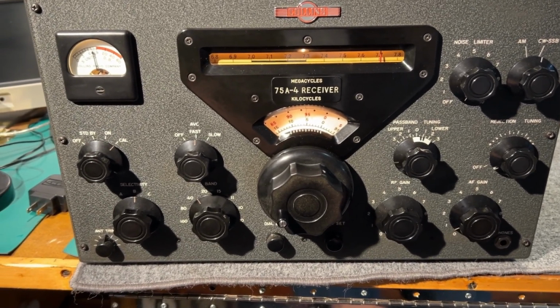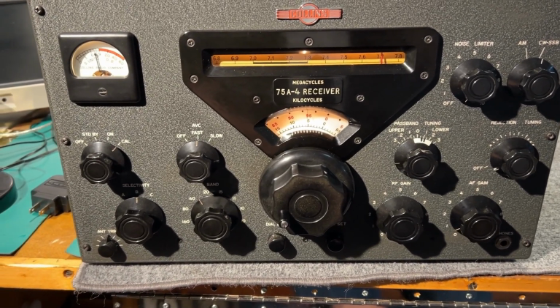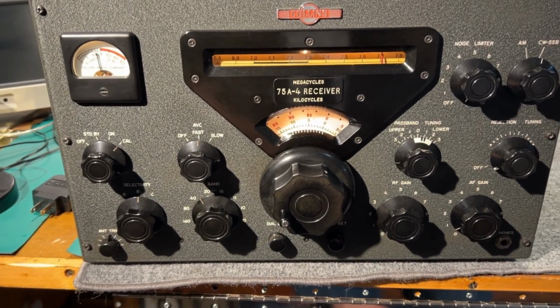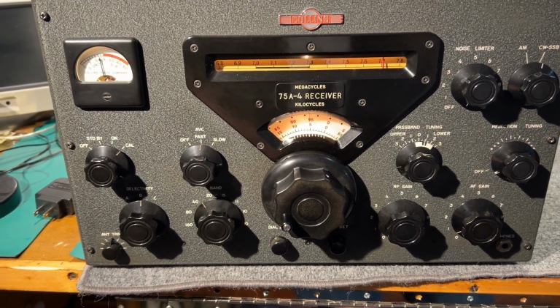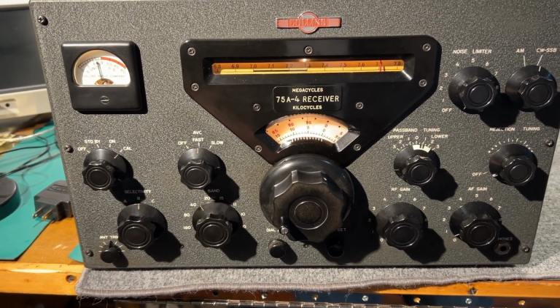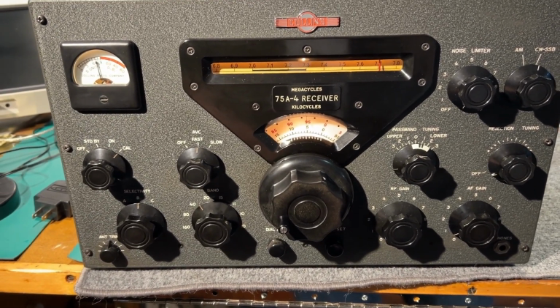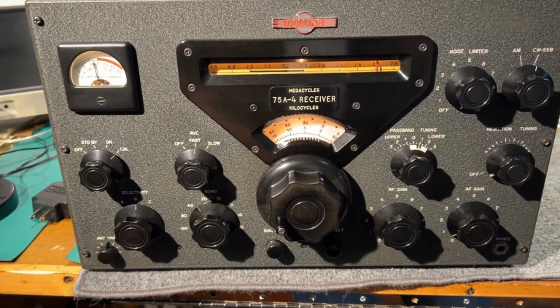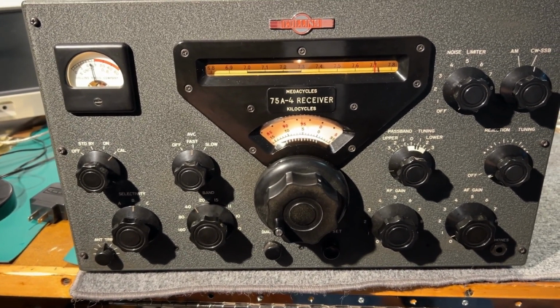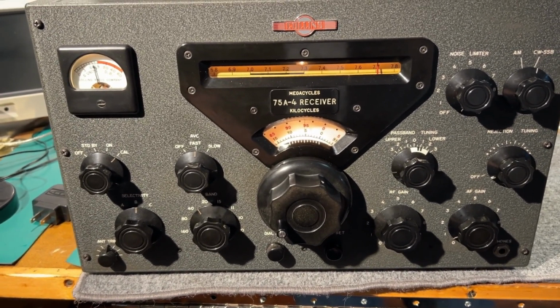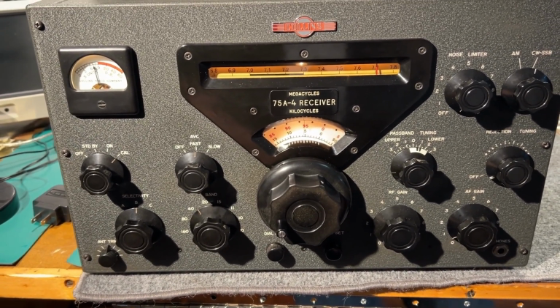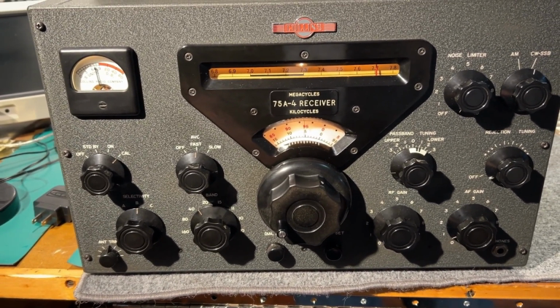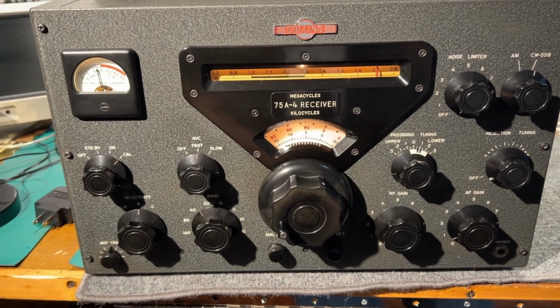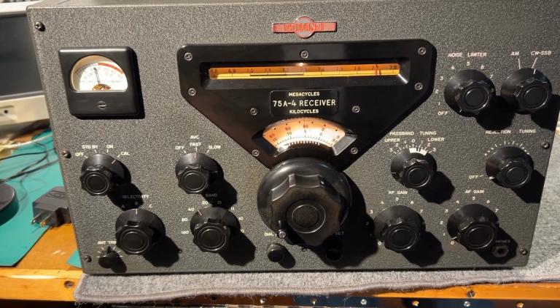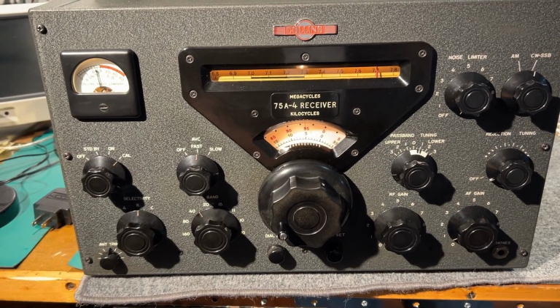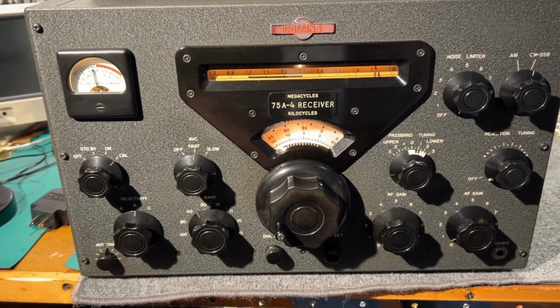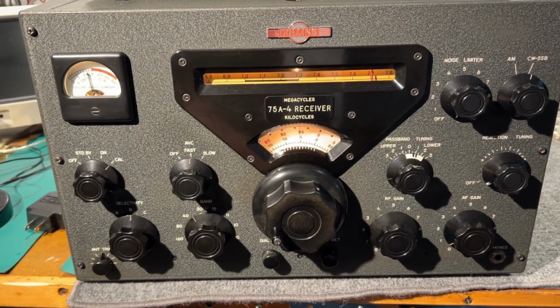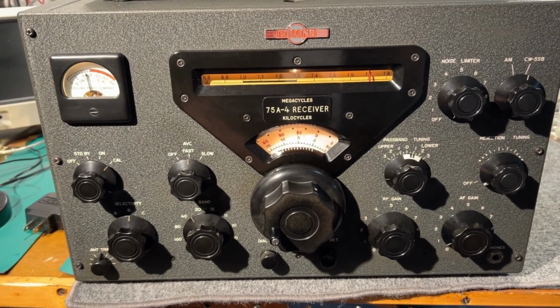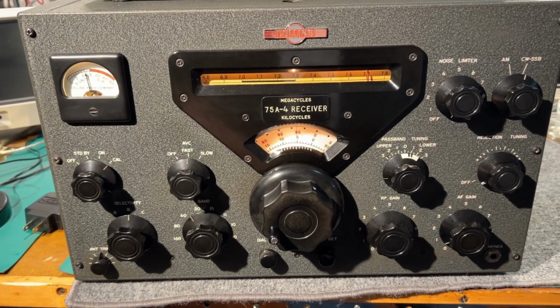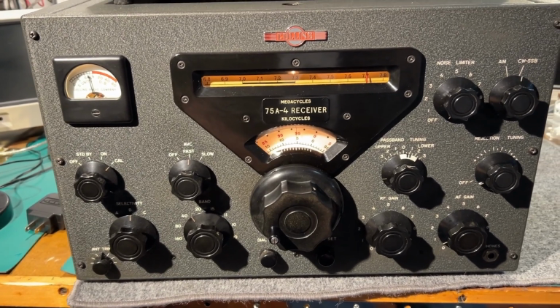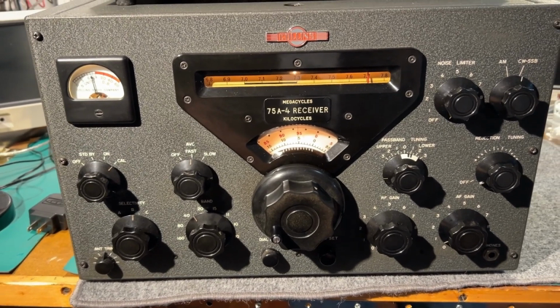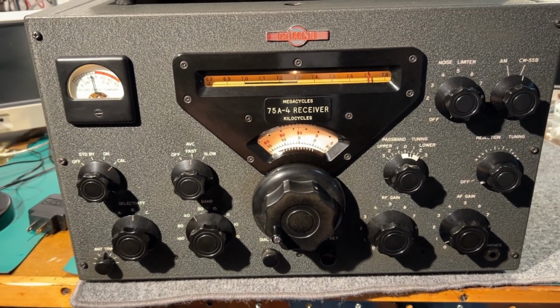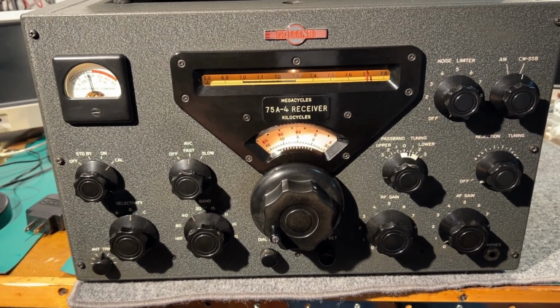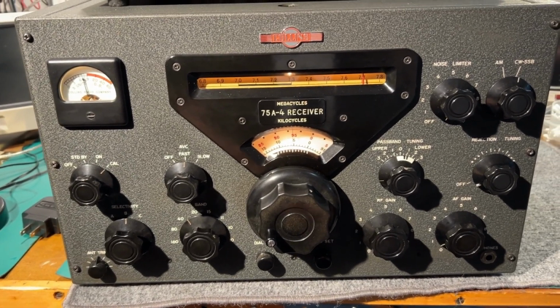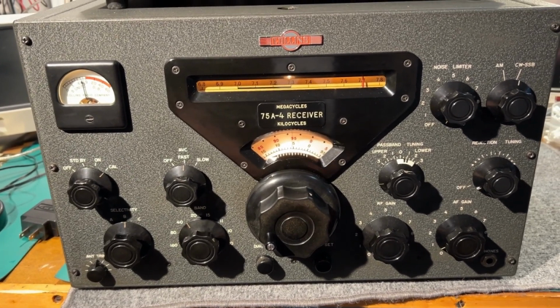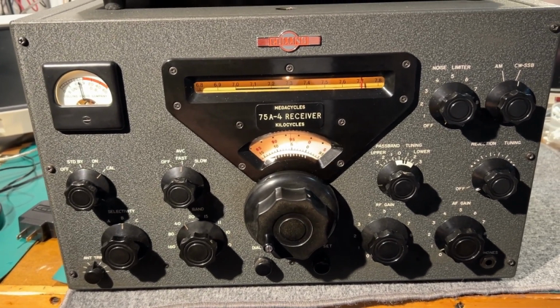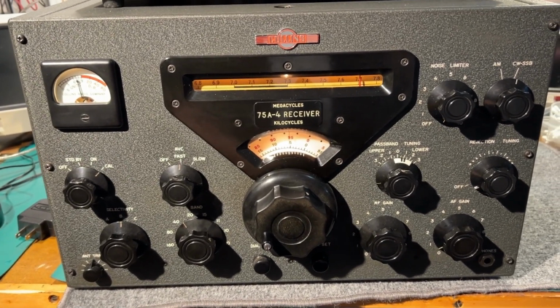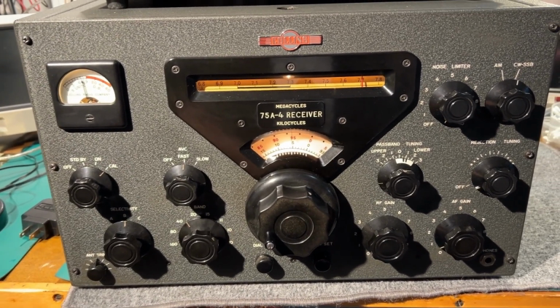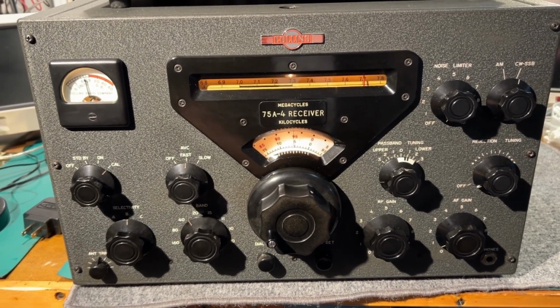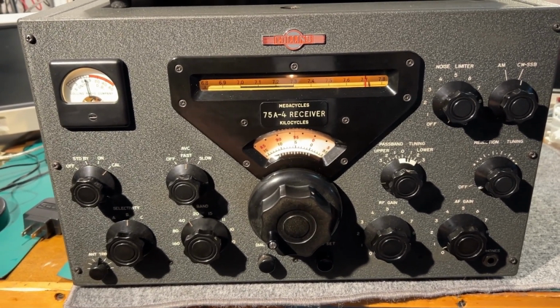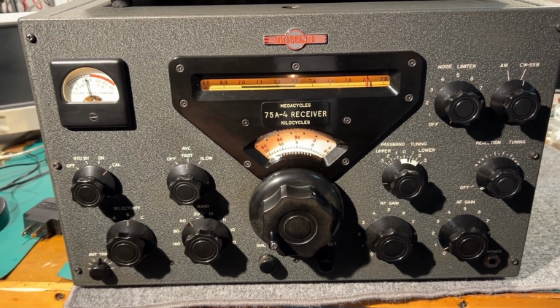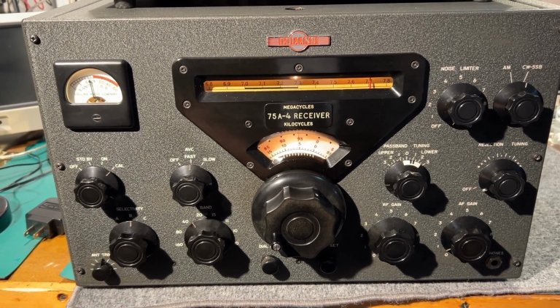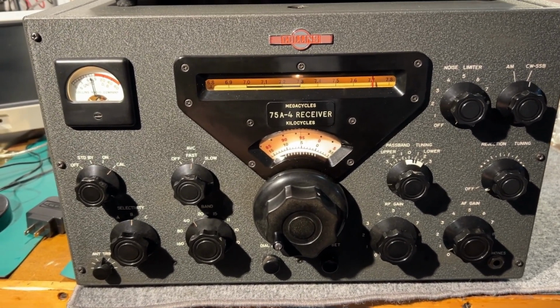So there we go — the Collins 75A4, ham bands receiver. This one was made in around about 1956.